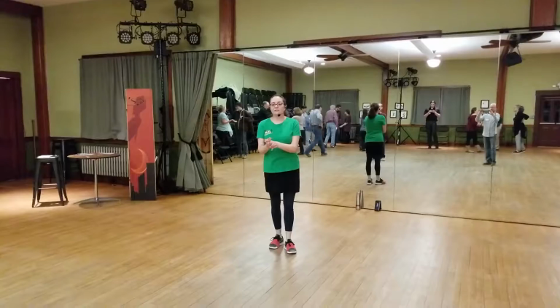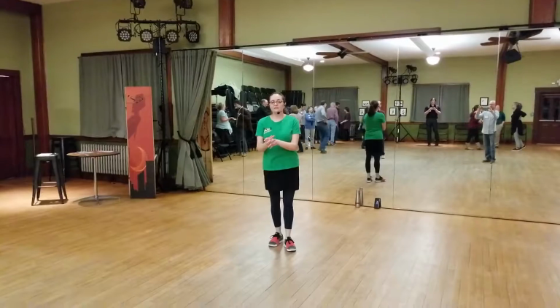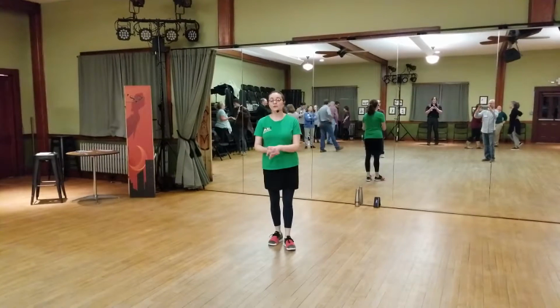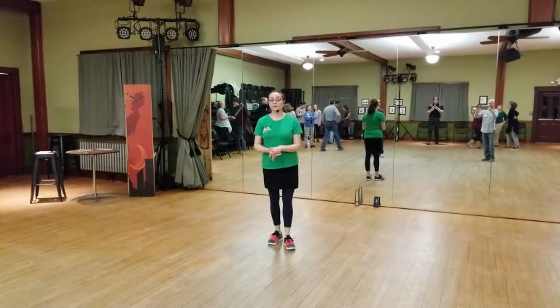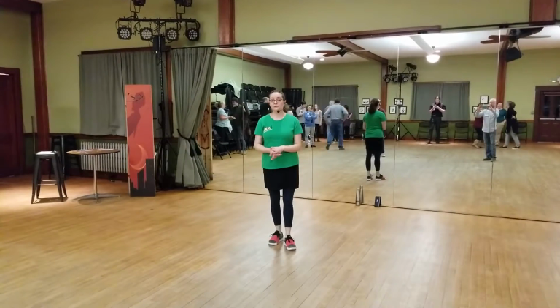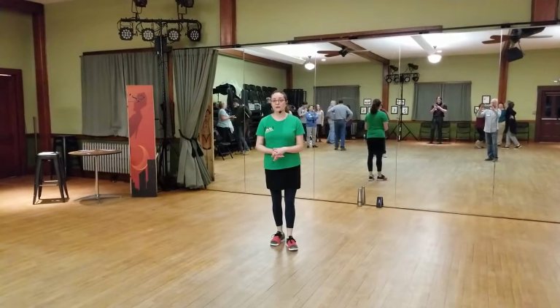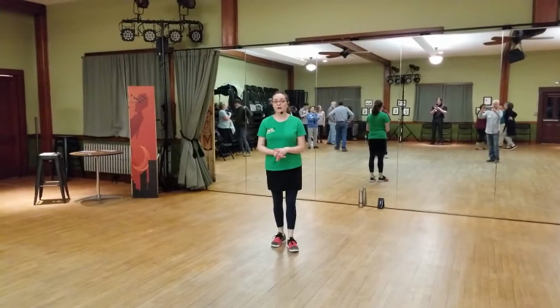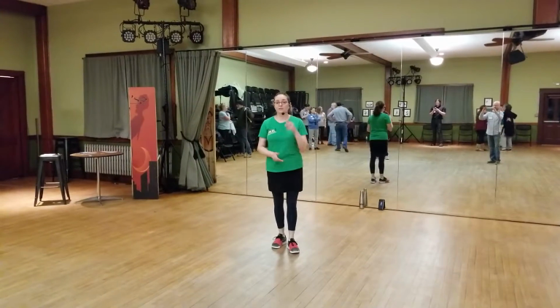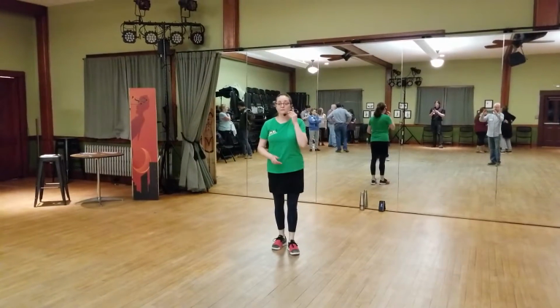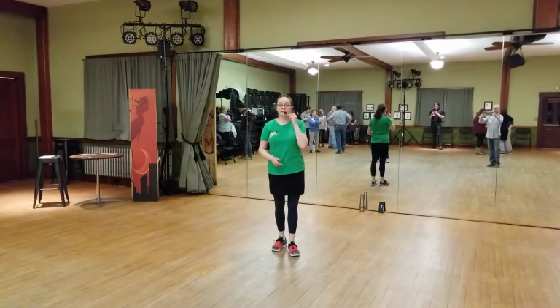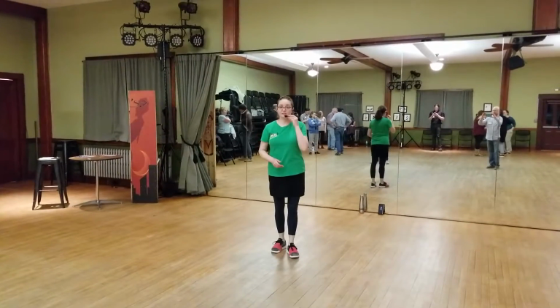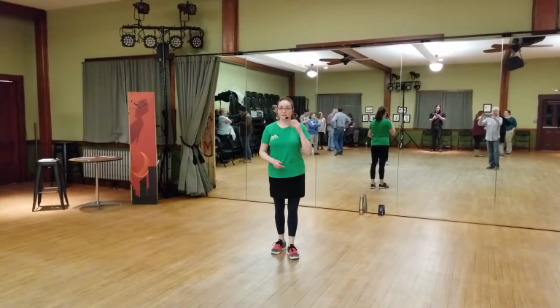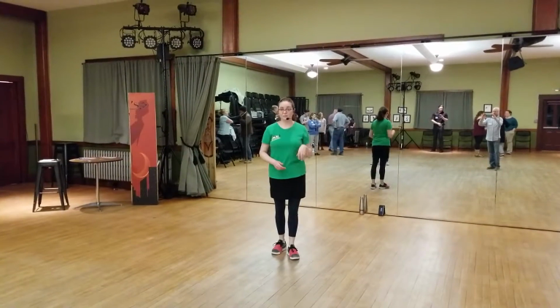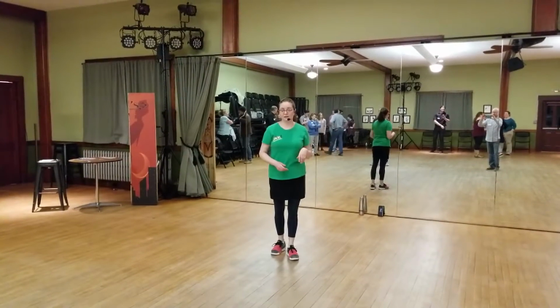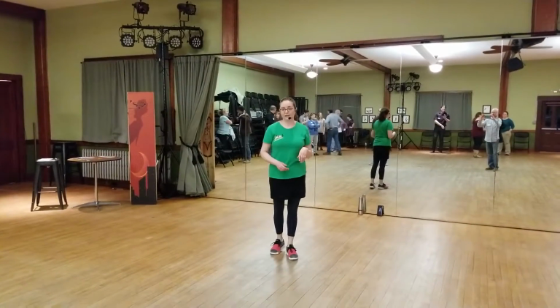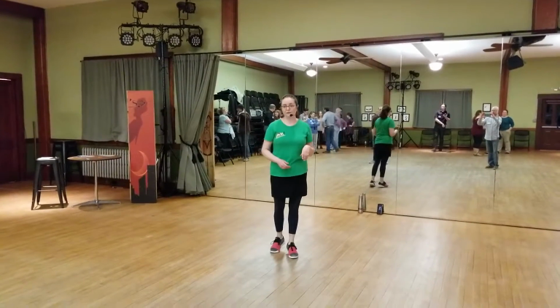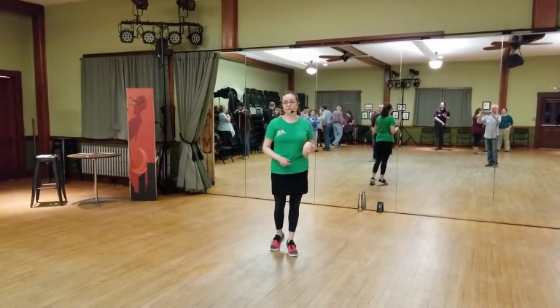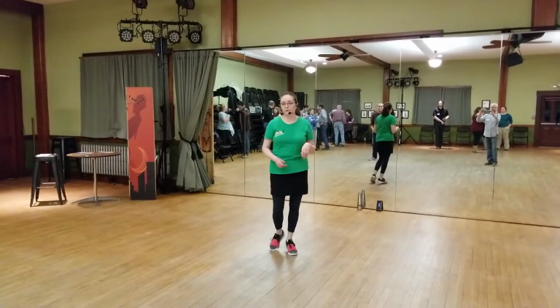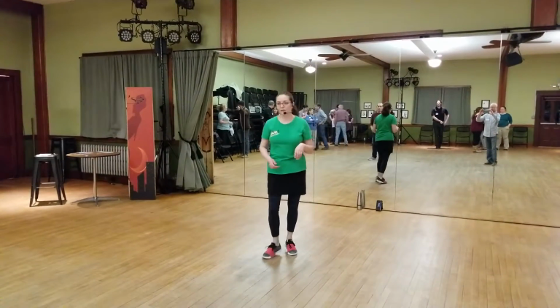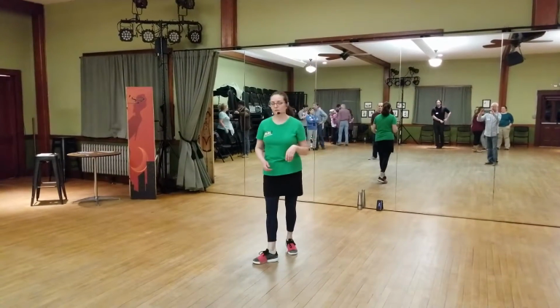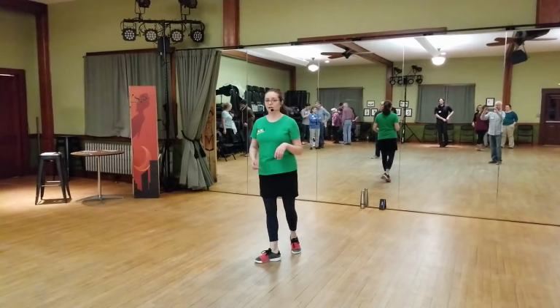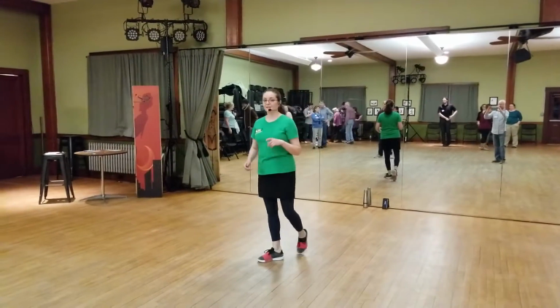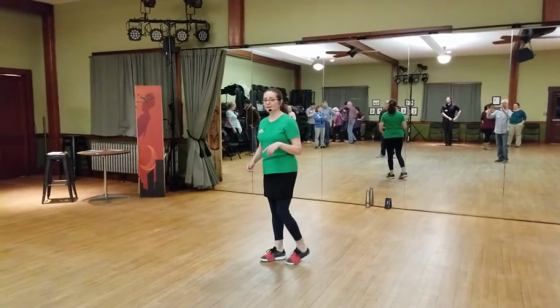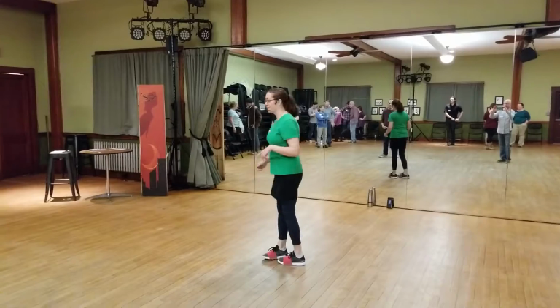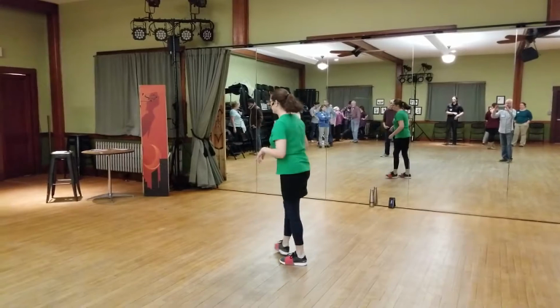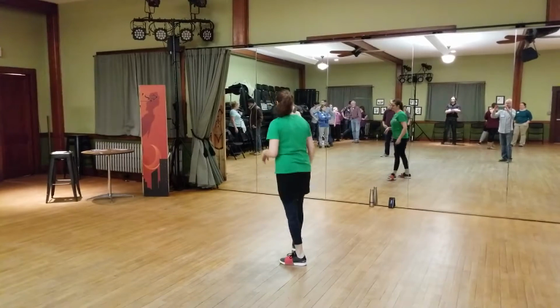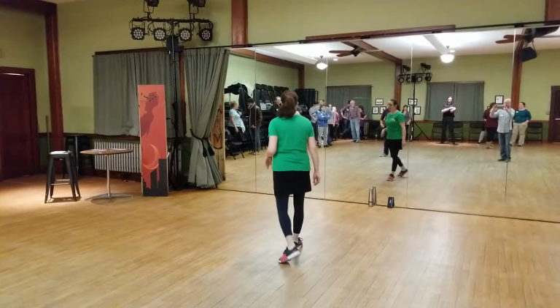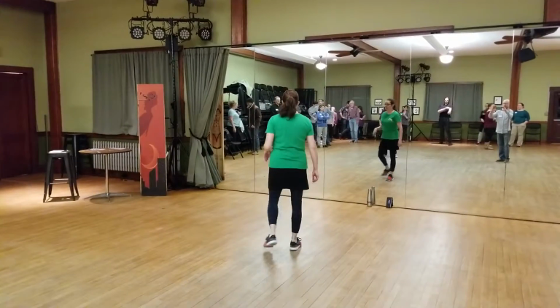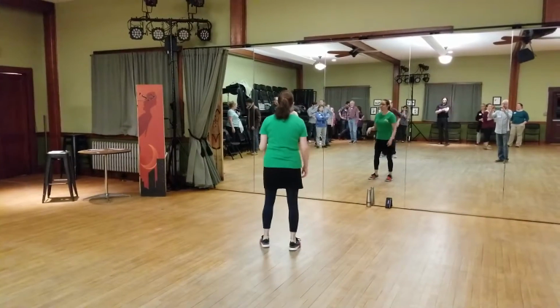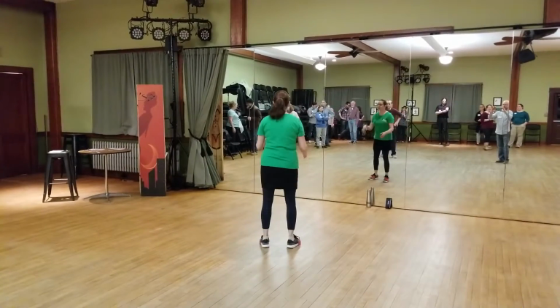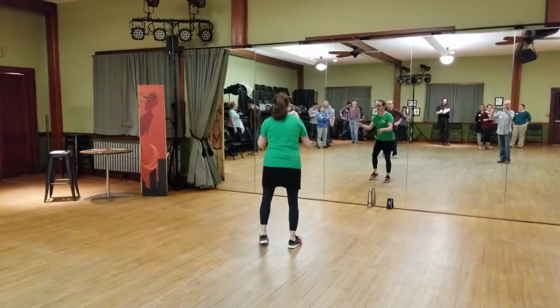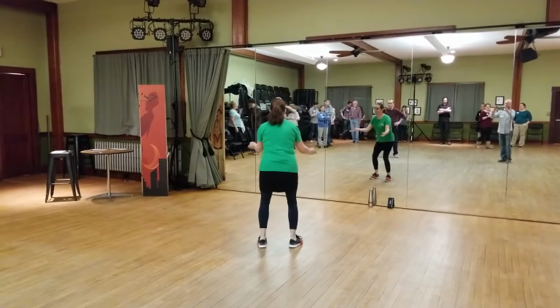This is week number three, beginner six count swing. And for solo jazz, we added tachyannes today, which look like this.